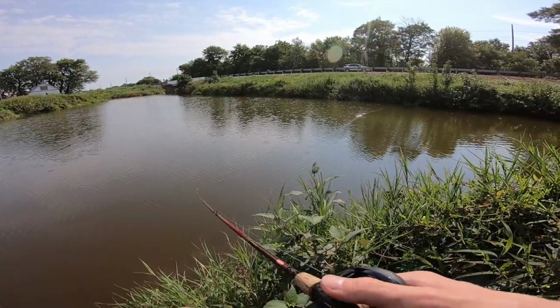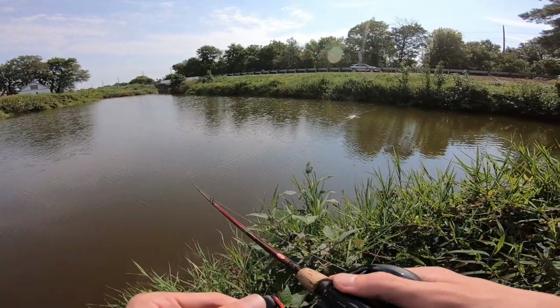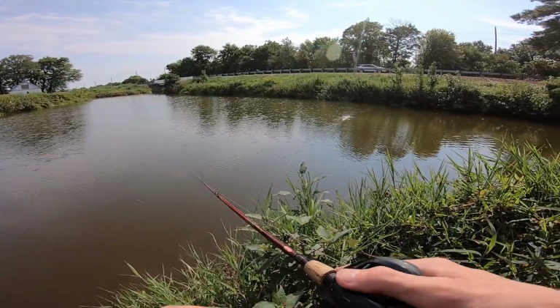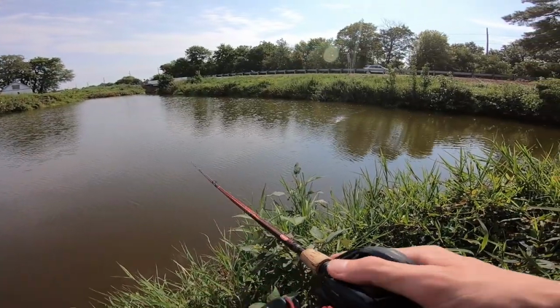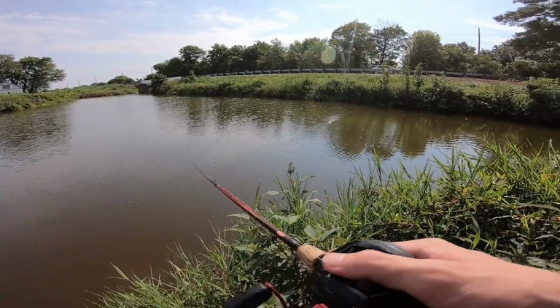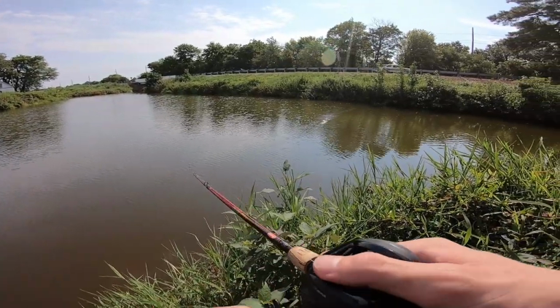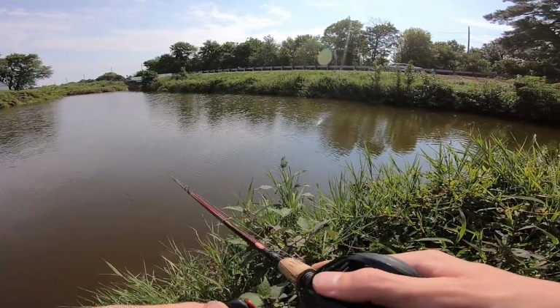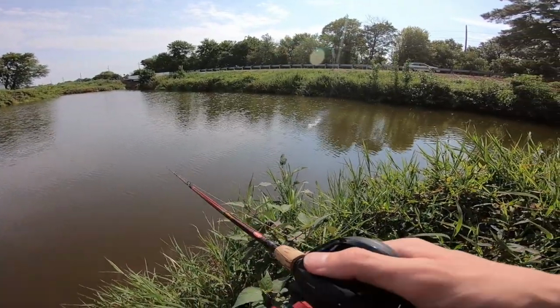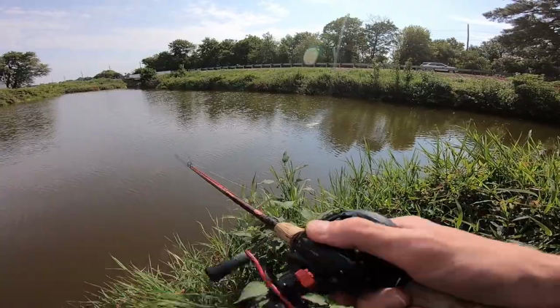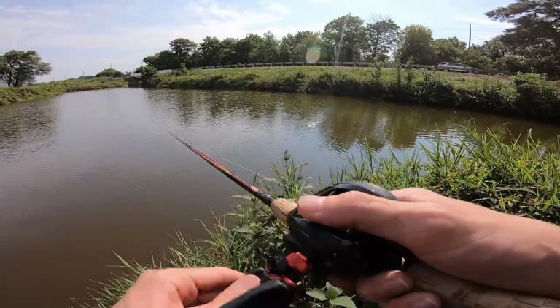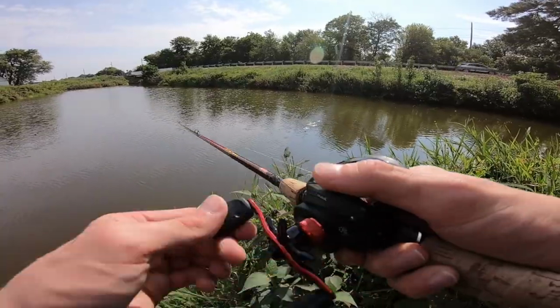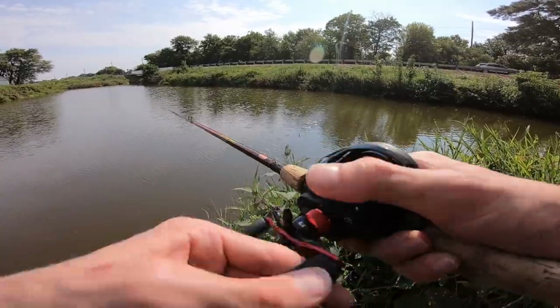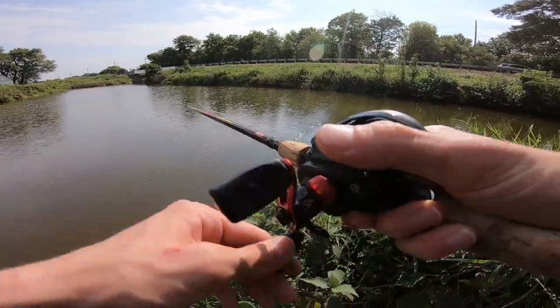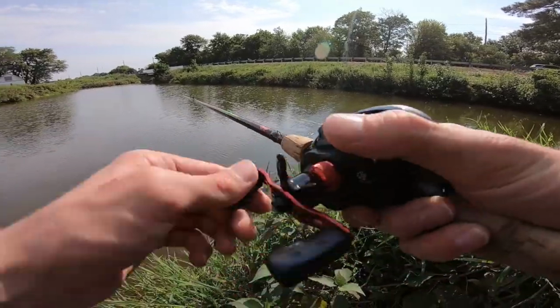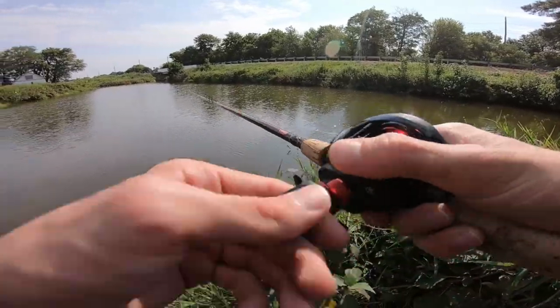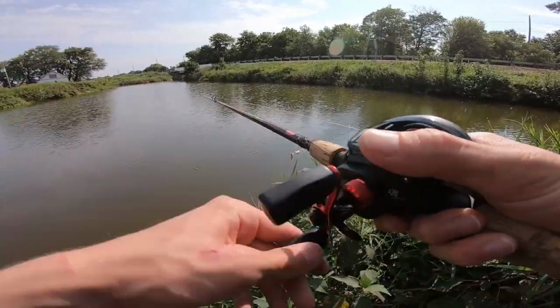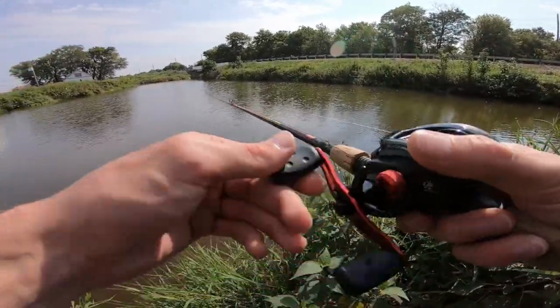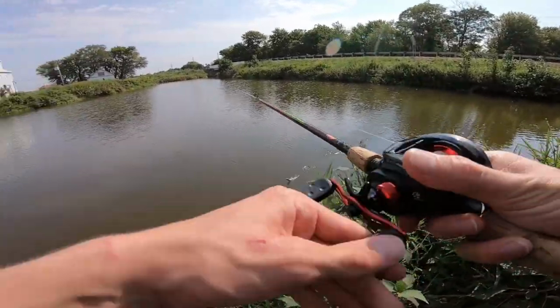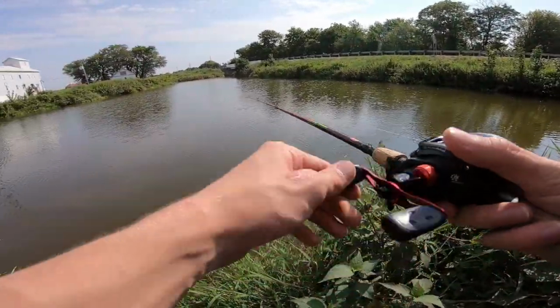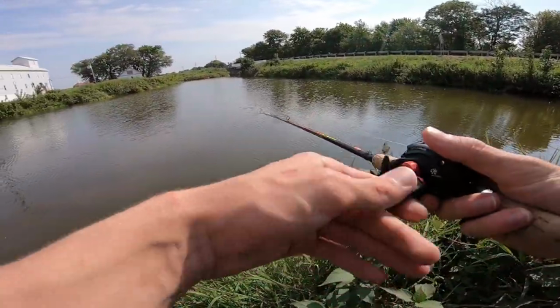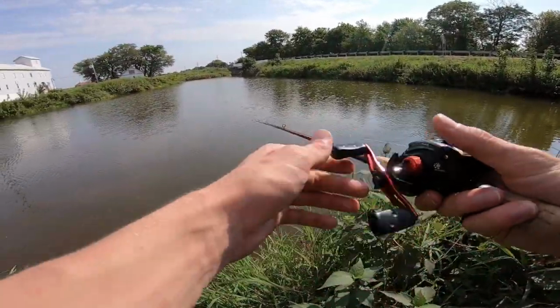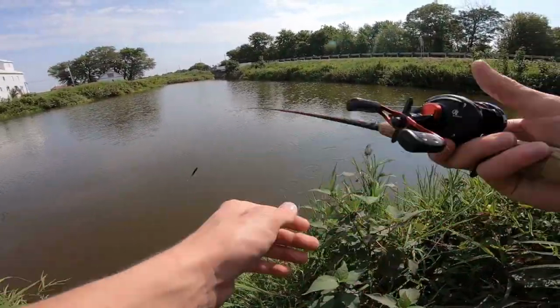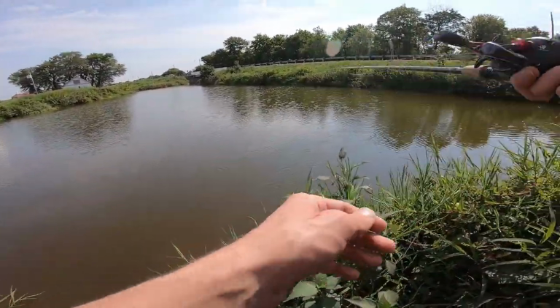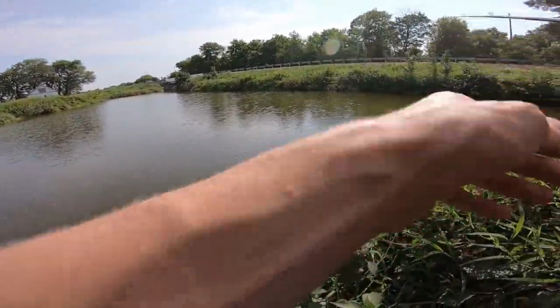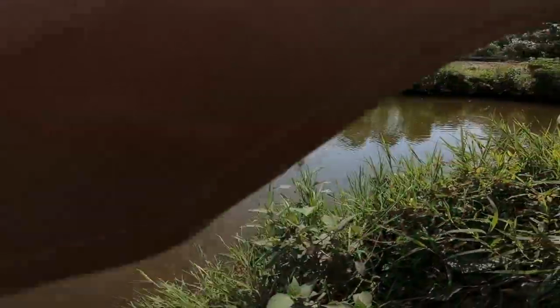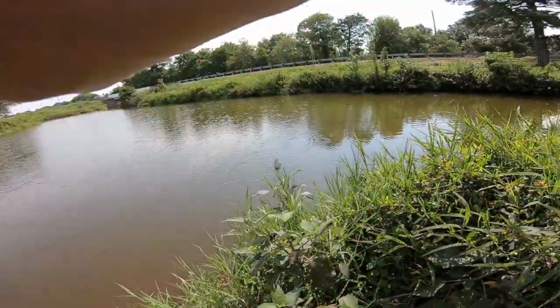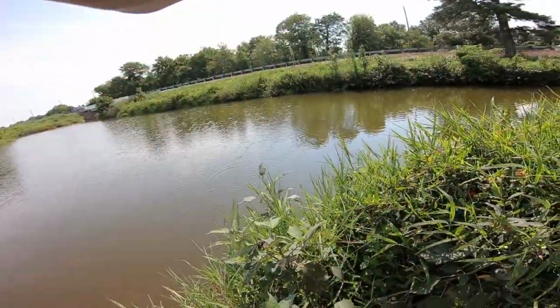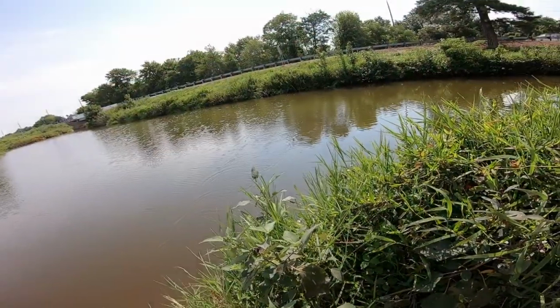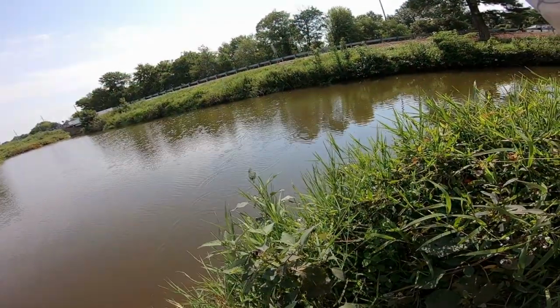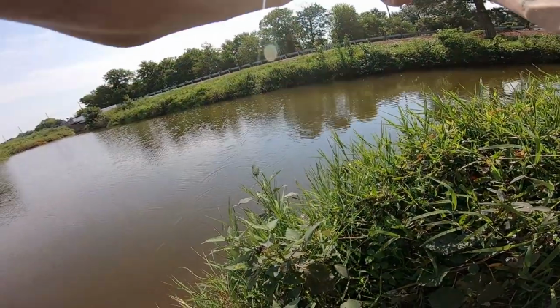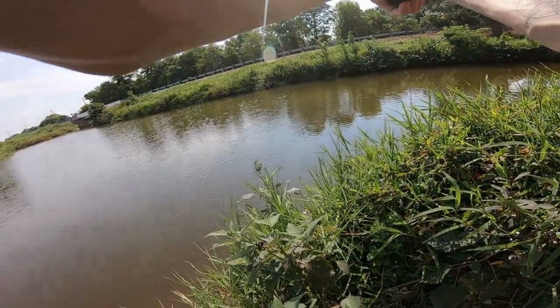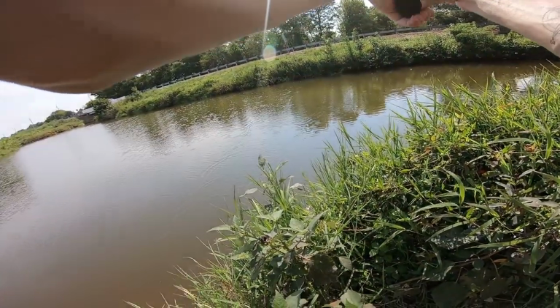It honestly might be a little too late for top water here — the sun's been beaming down here for a little while.